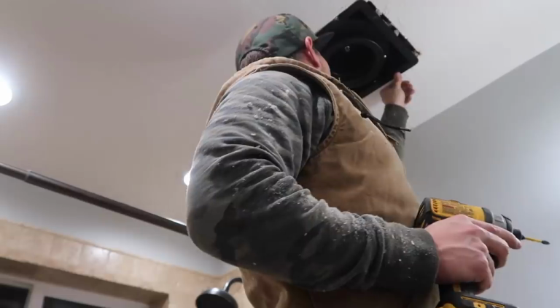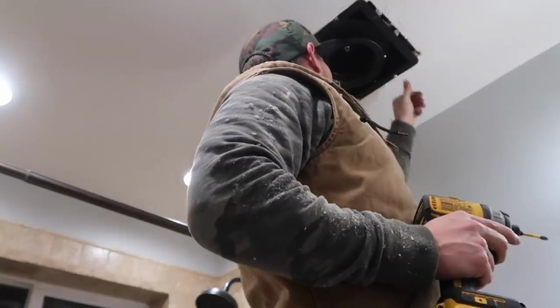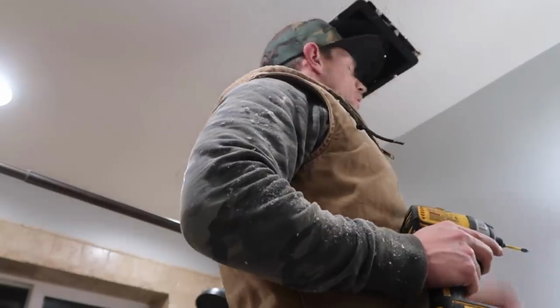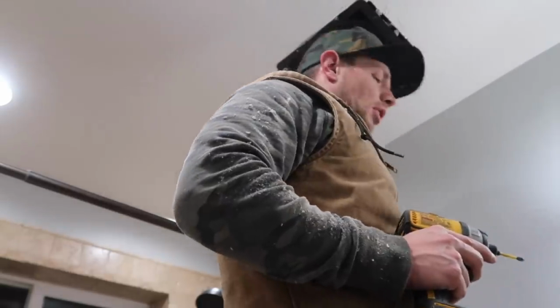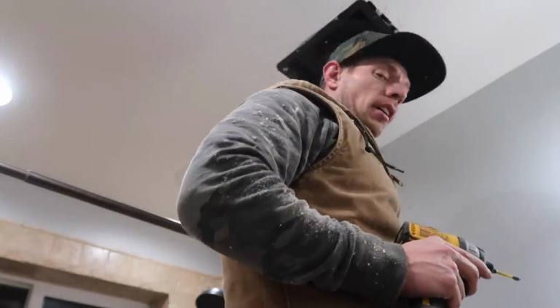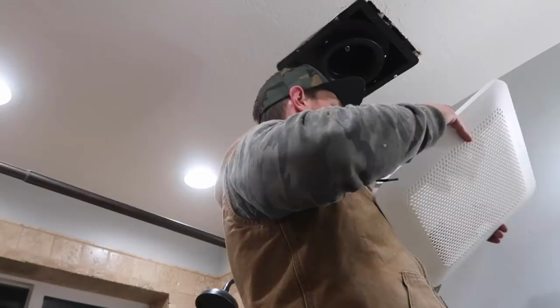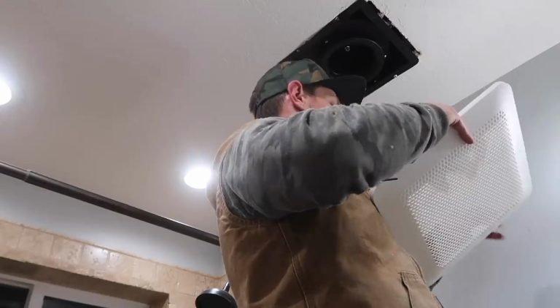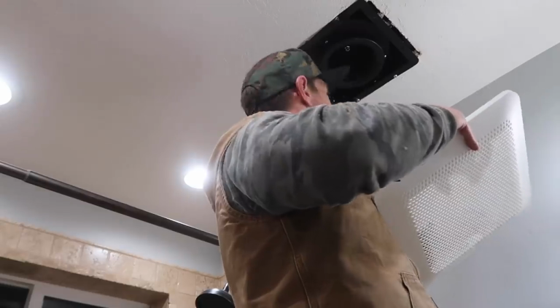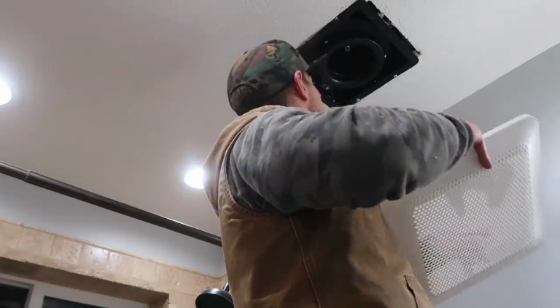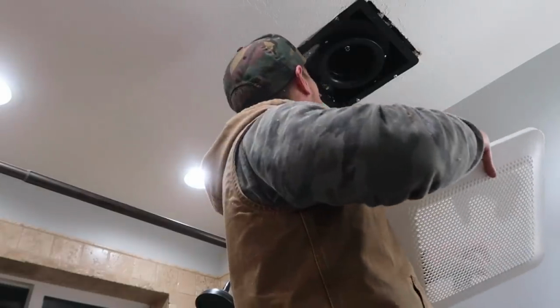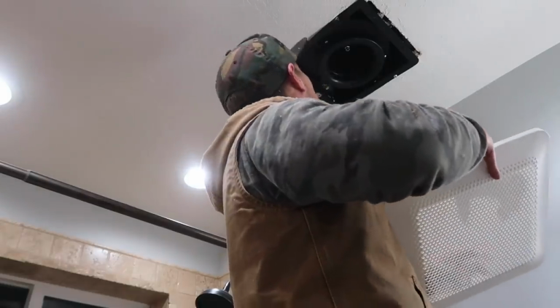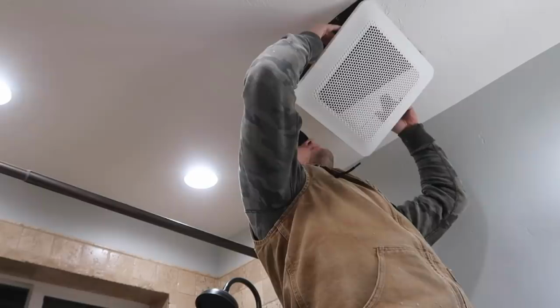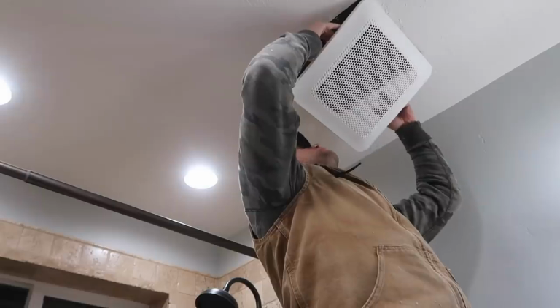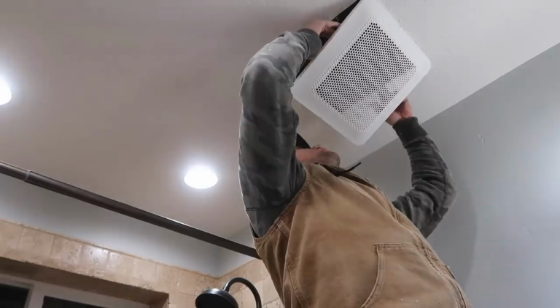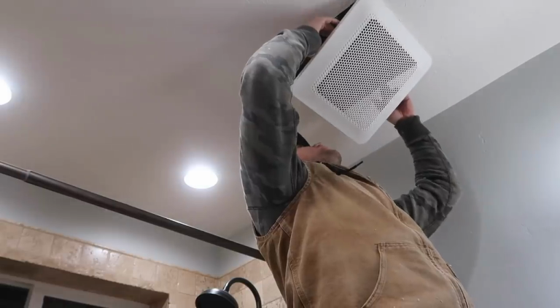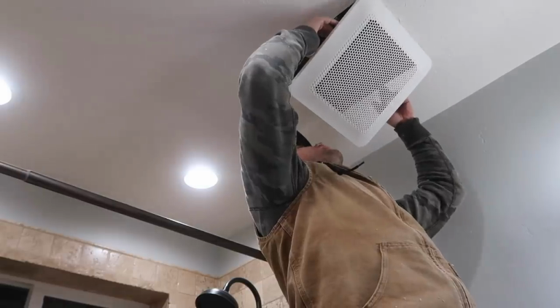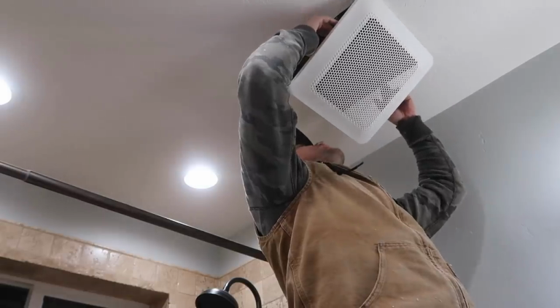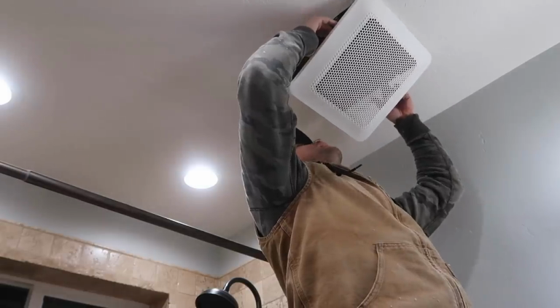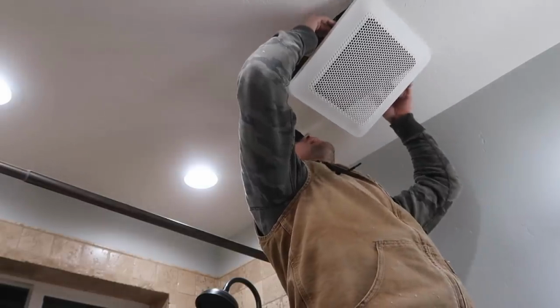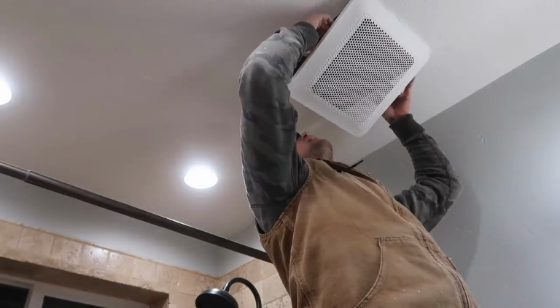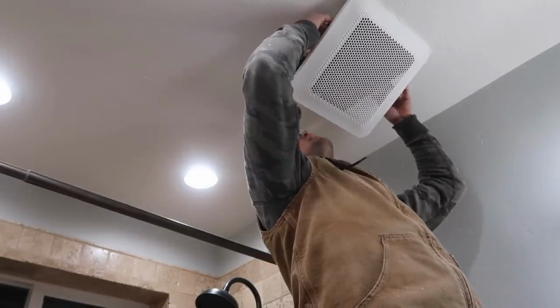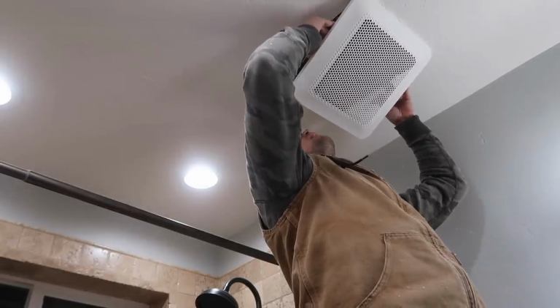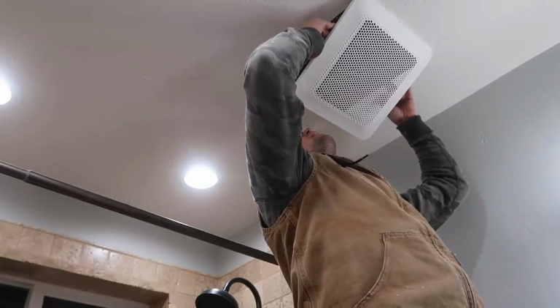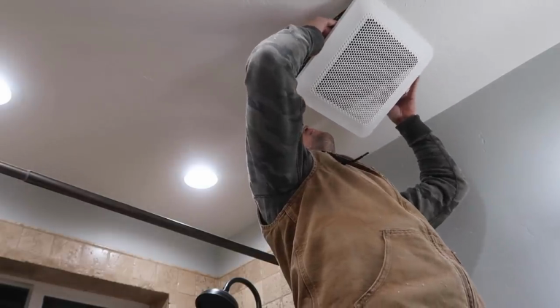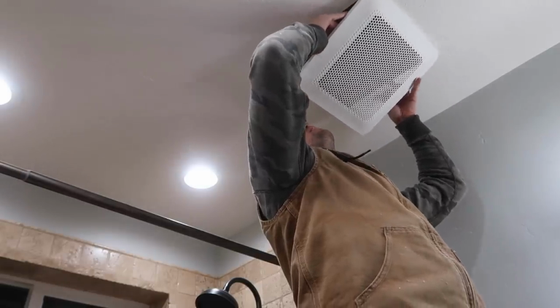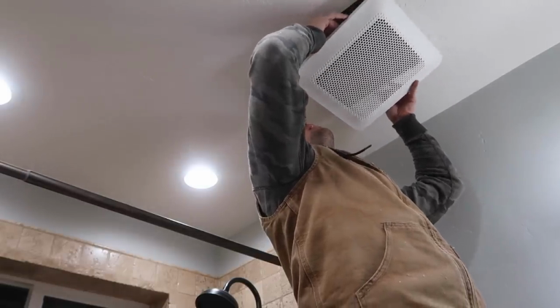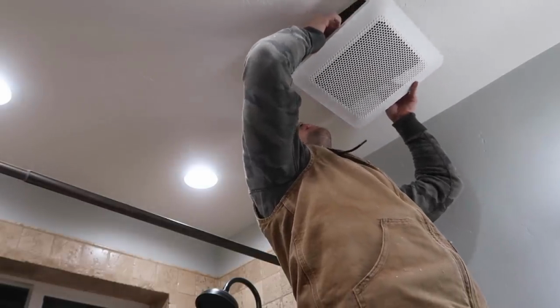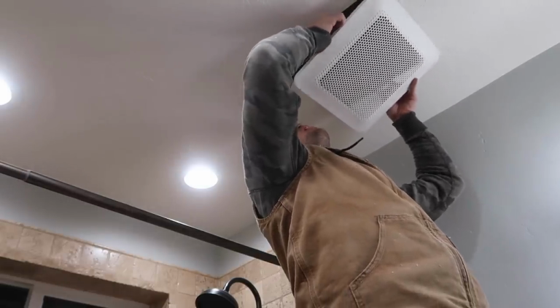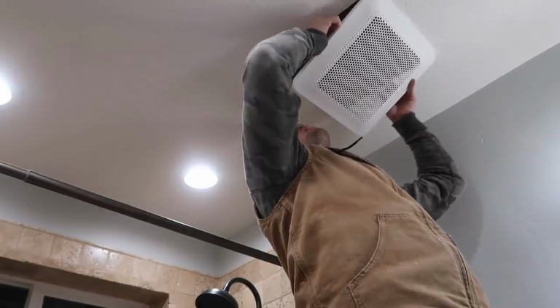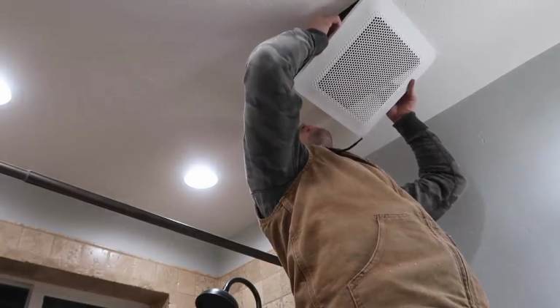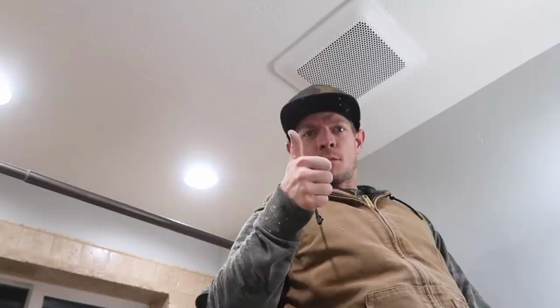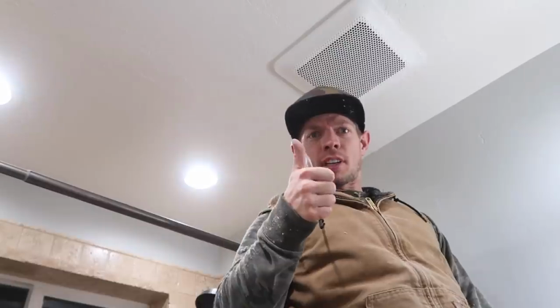That feels pretty secure. Now that the fan is hung, simply put your cover on. Perfect.